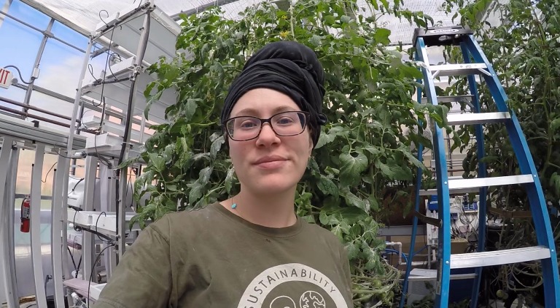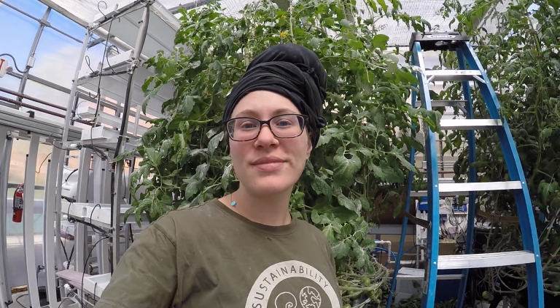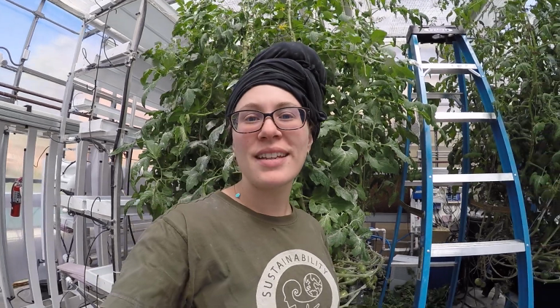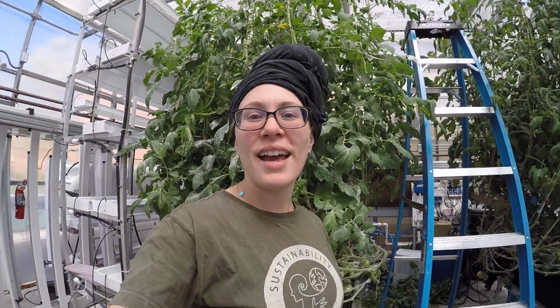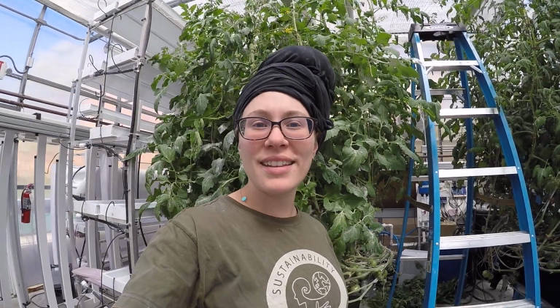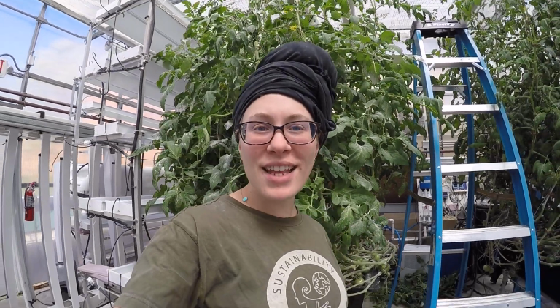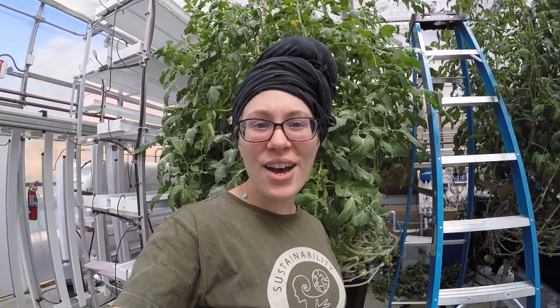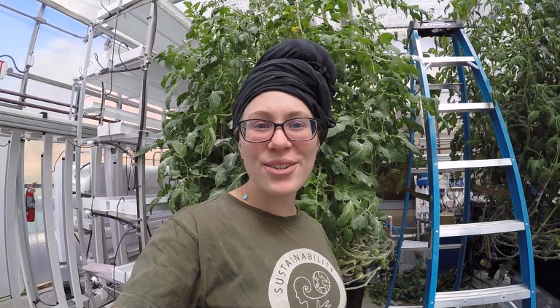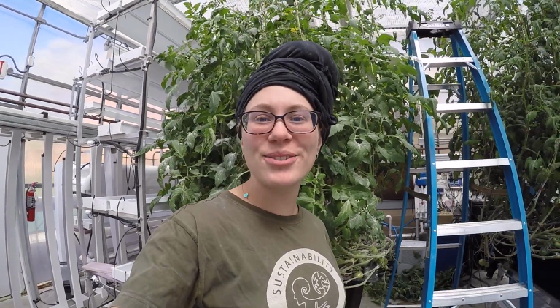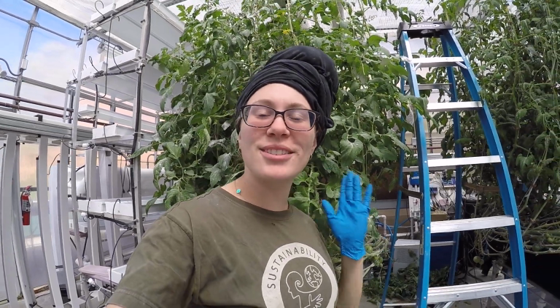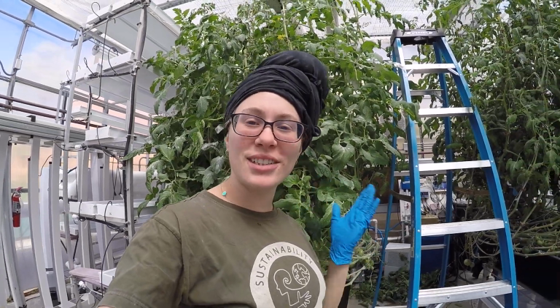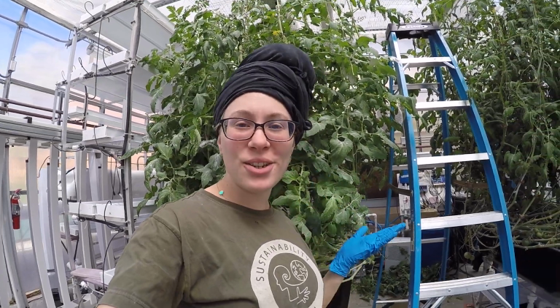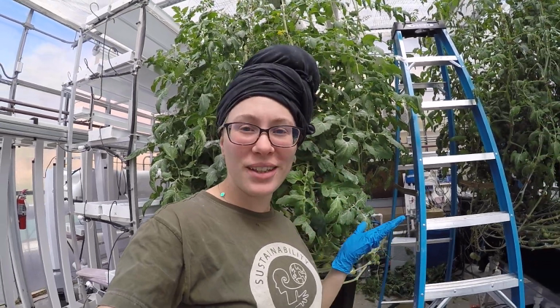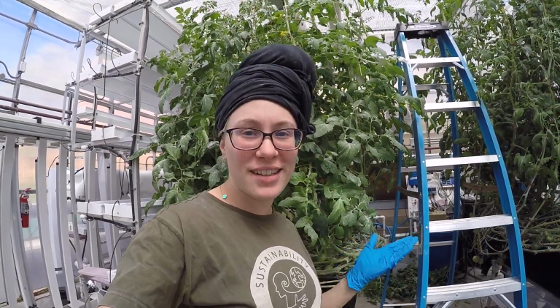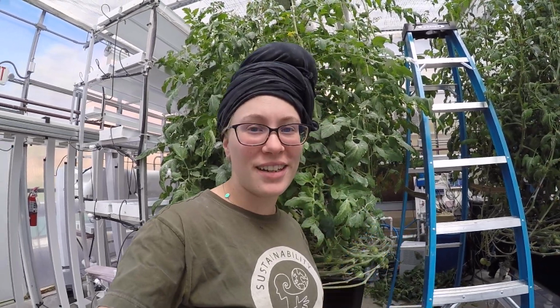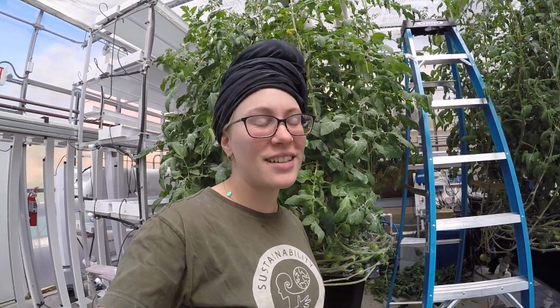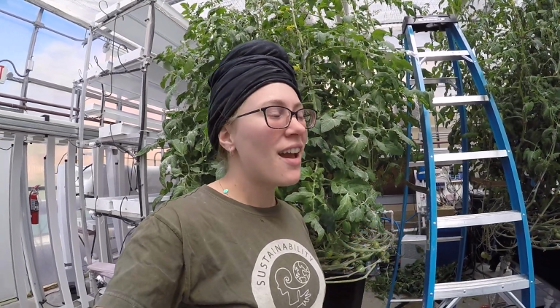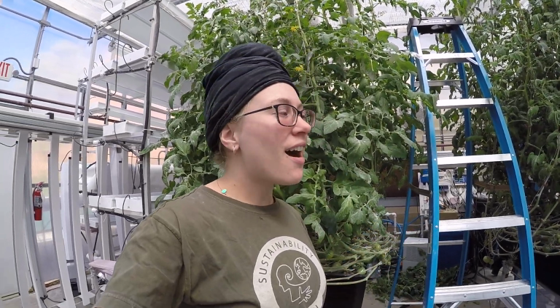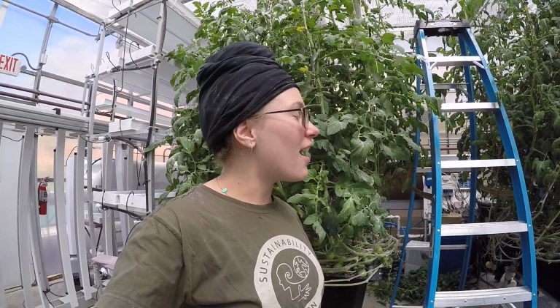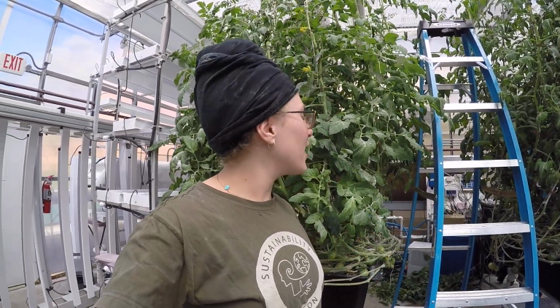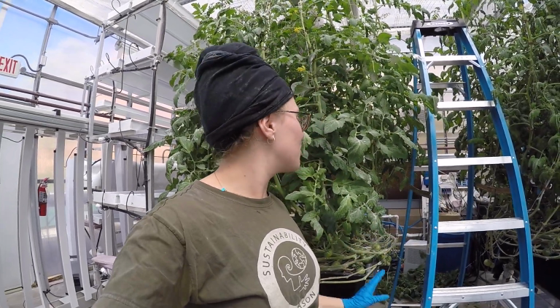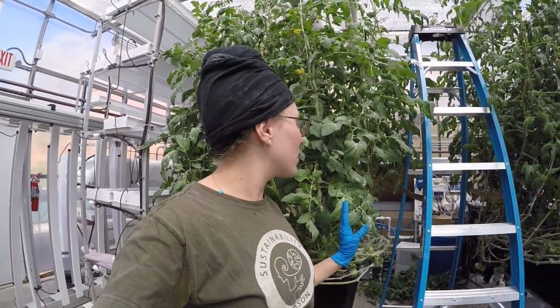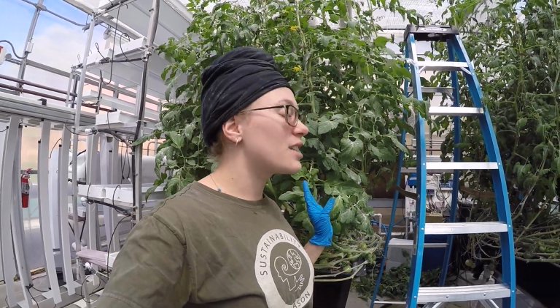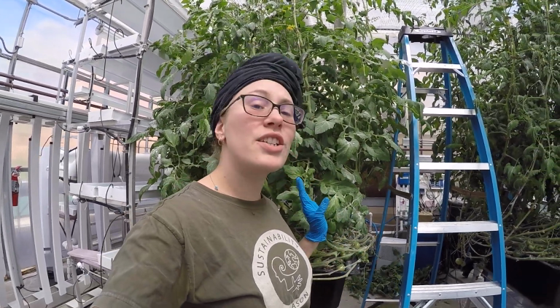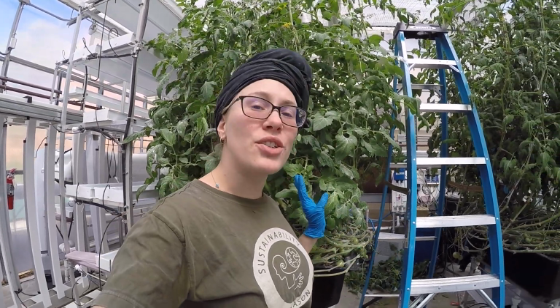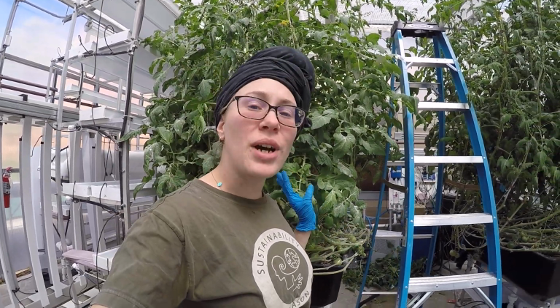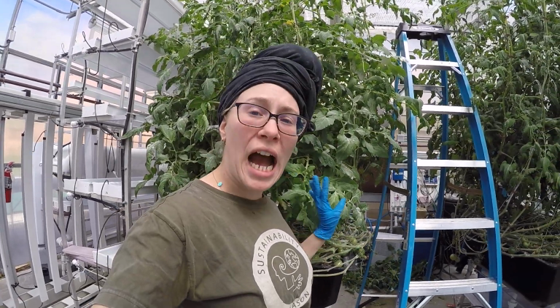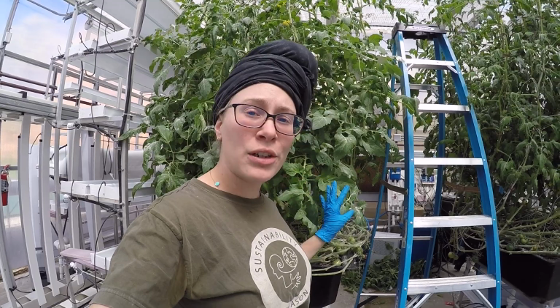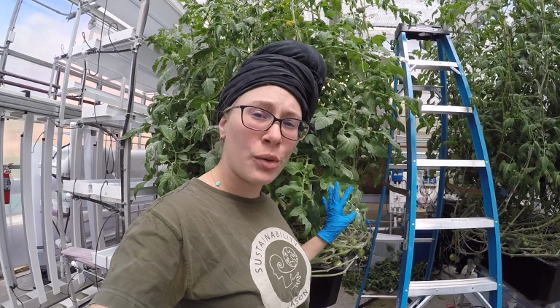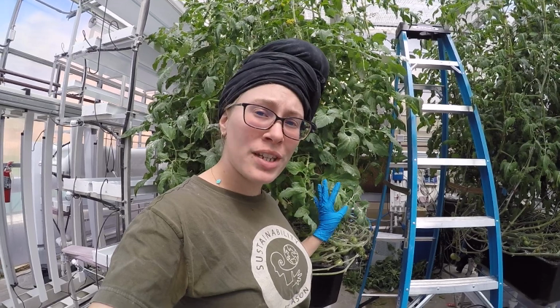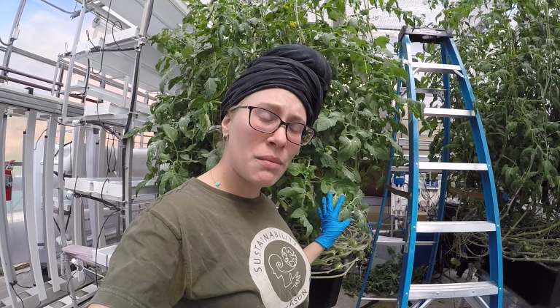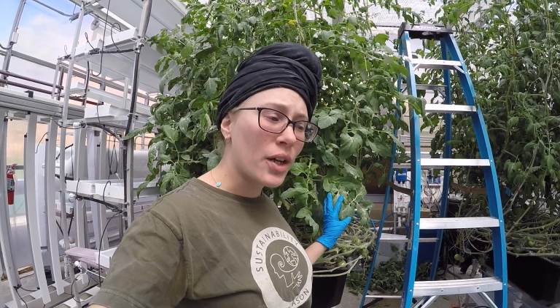Hello! Donnie Nolan here. I am going to teach you how to lower the tomatoes.